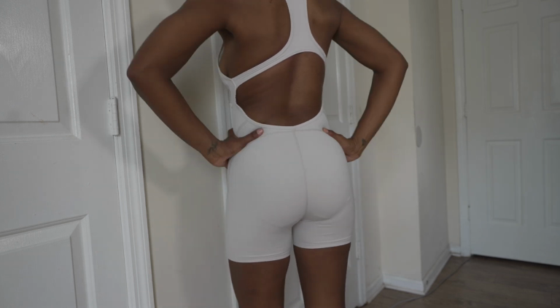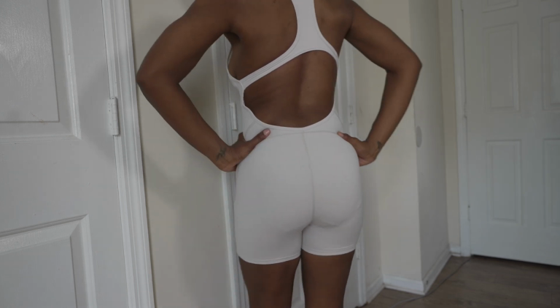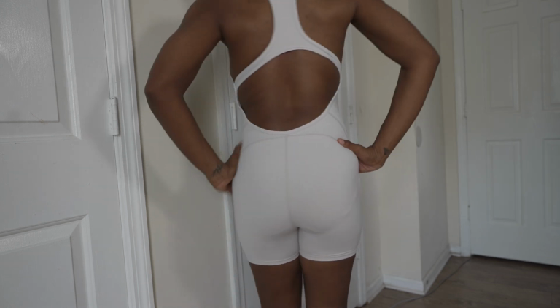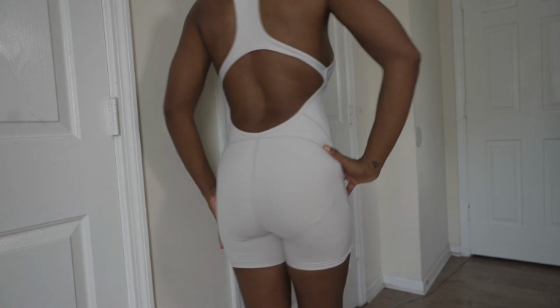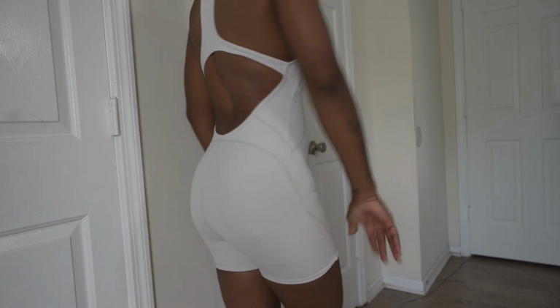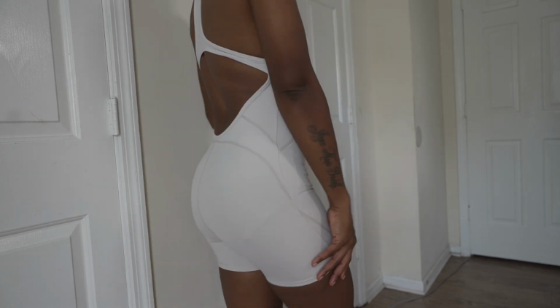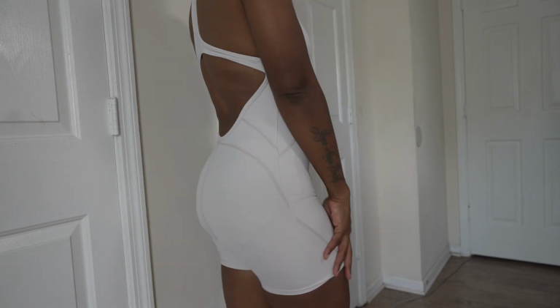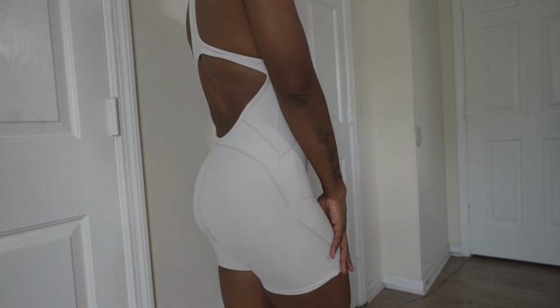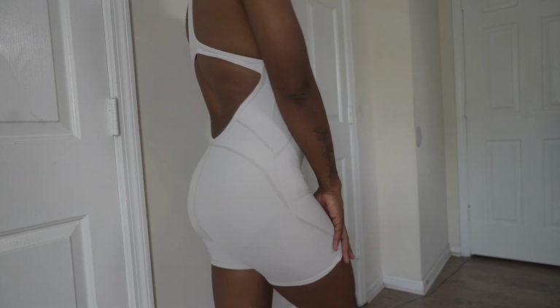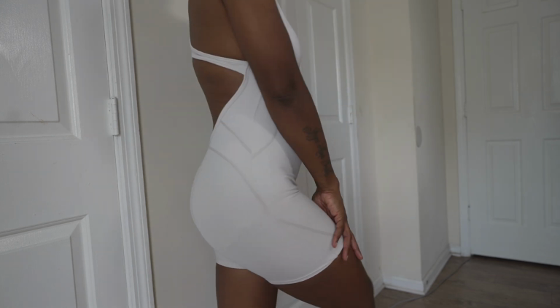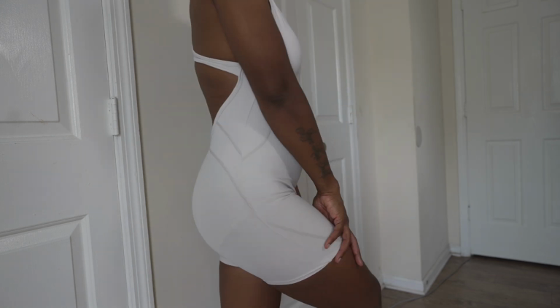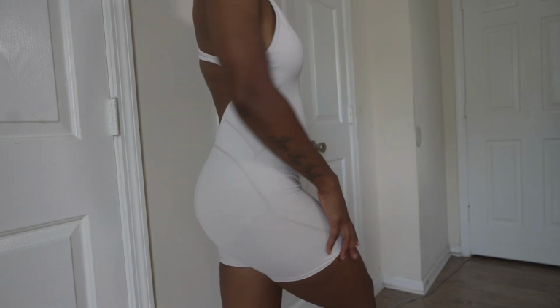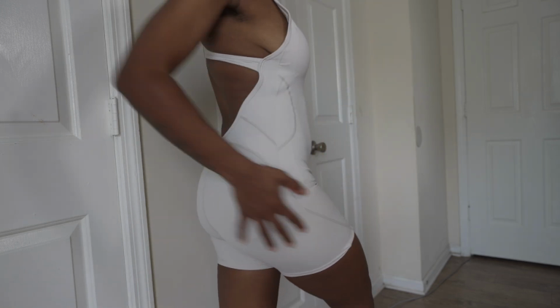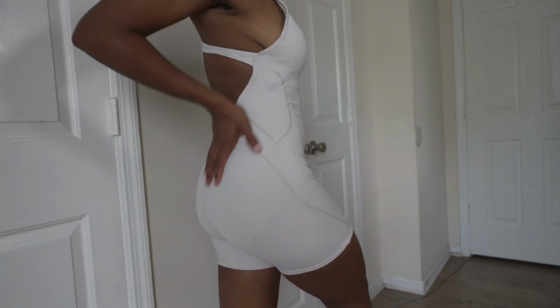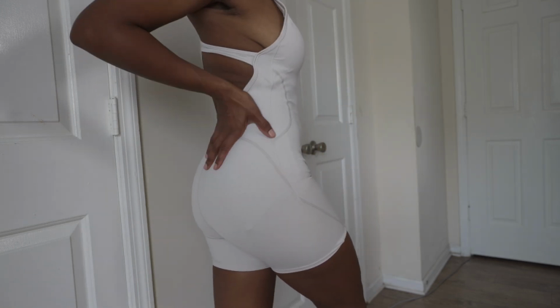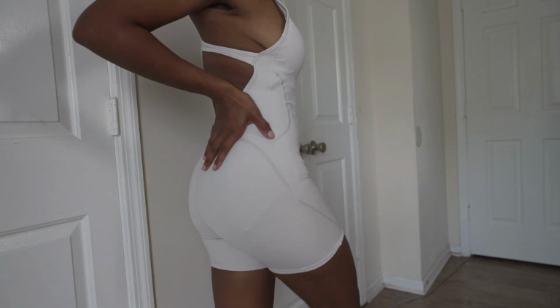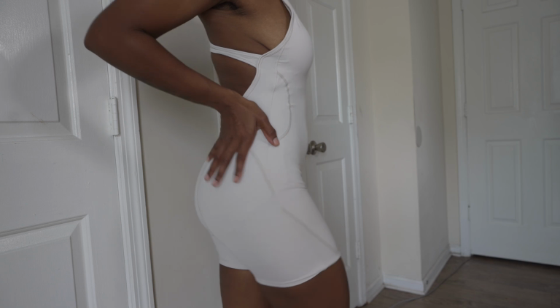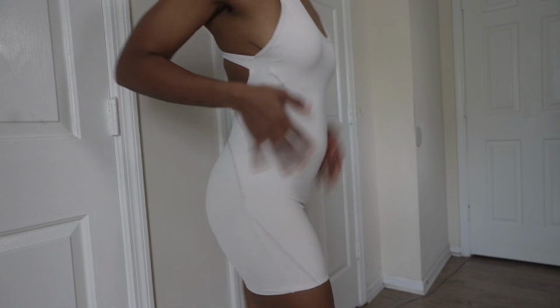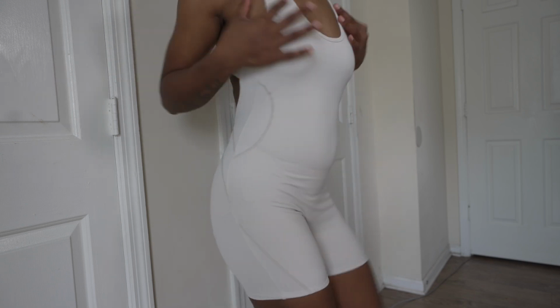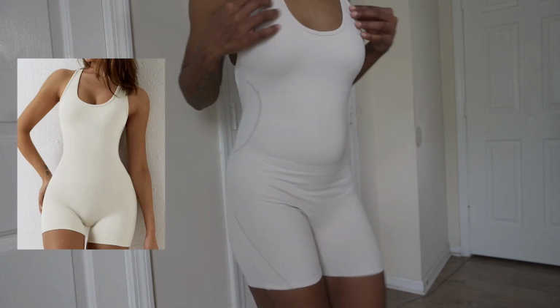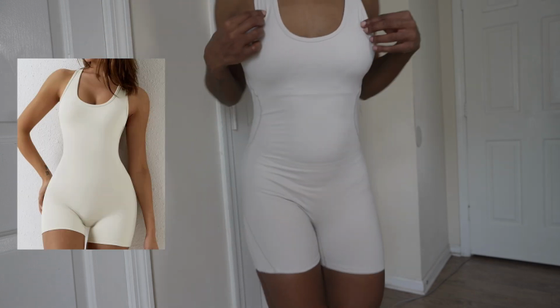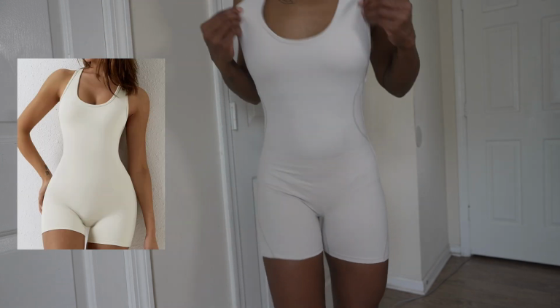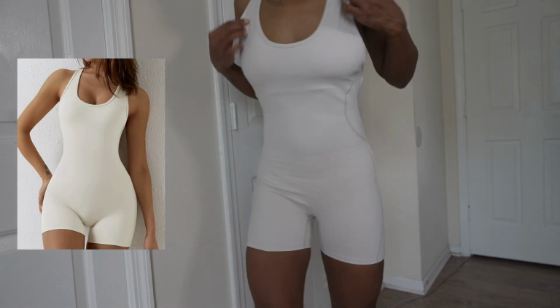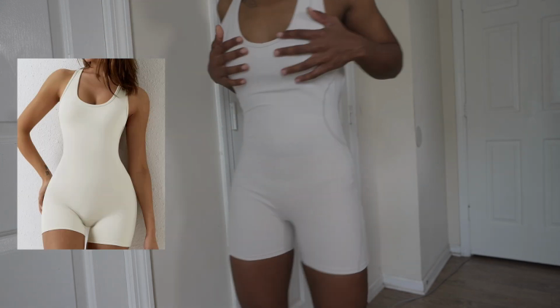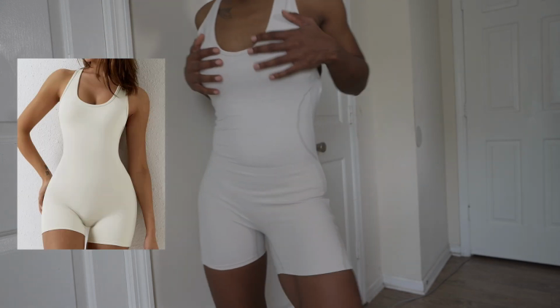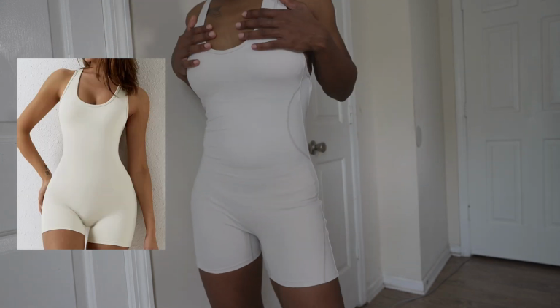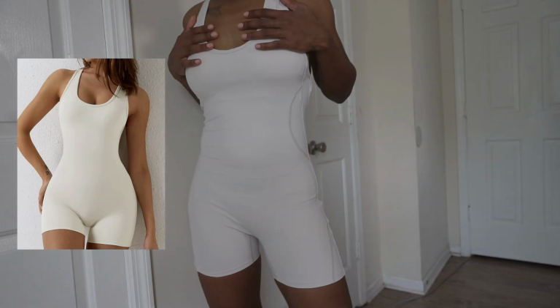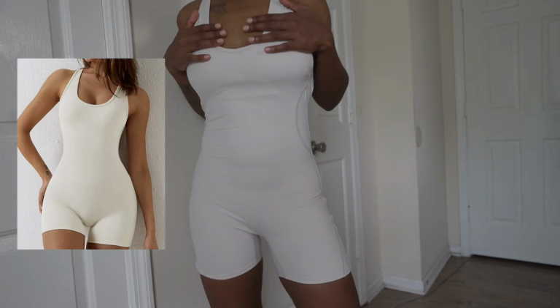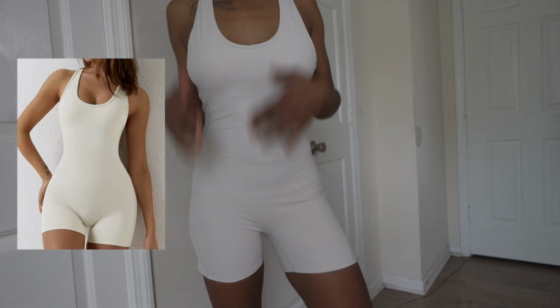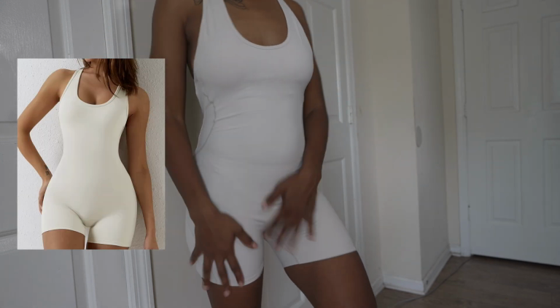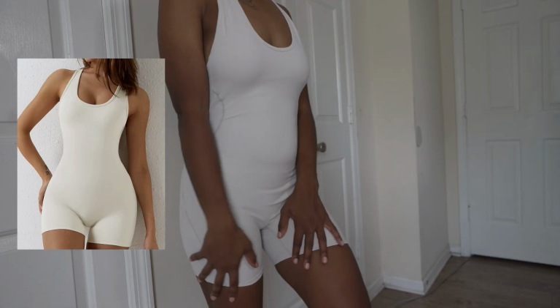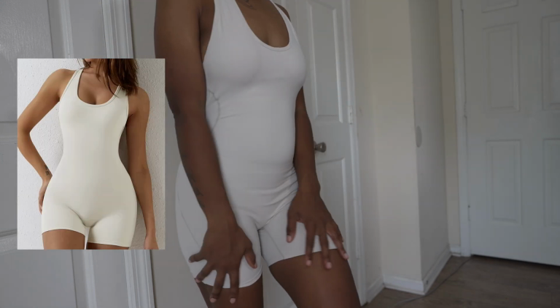It did have stitching on the front and the back. As you can see in the video, I will put a picture on the side of the model as well.